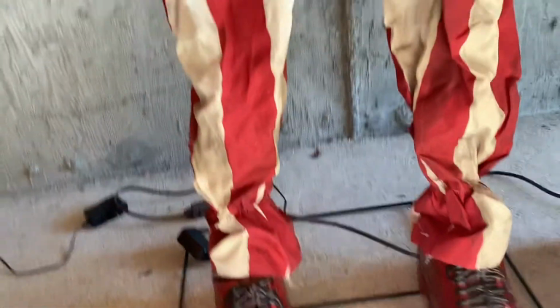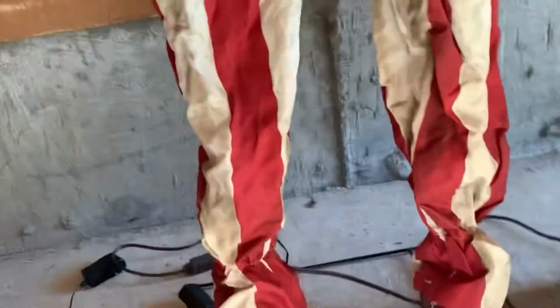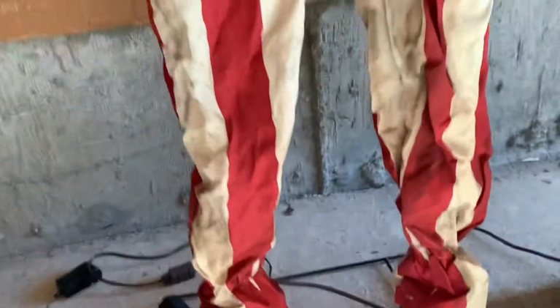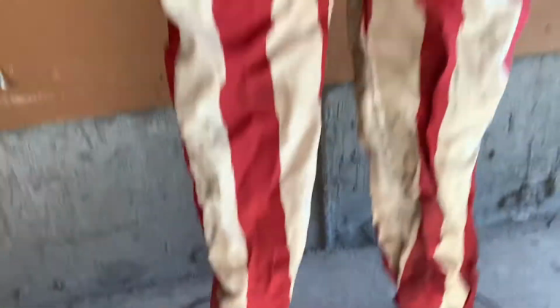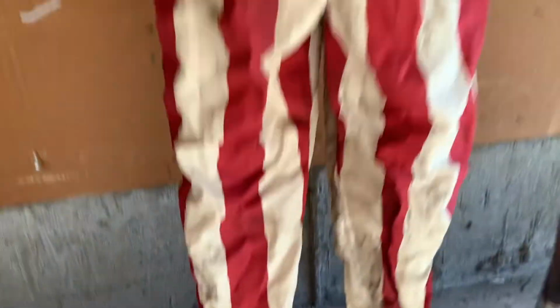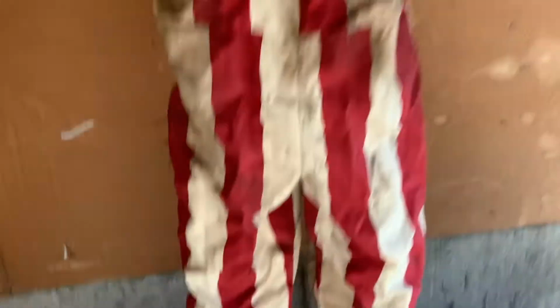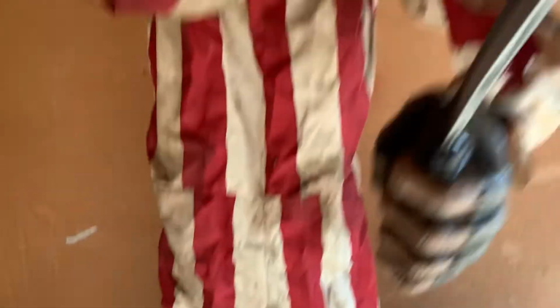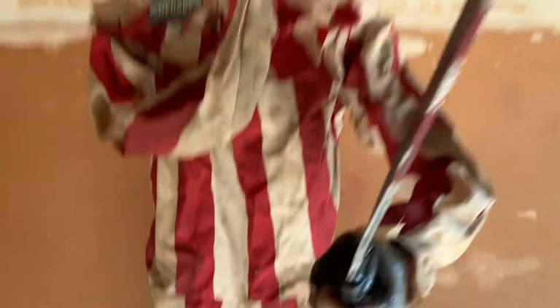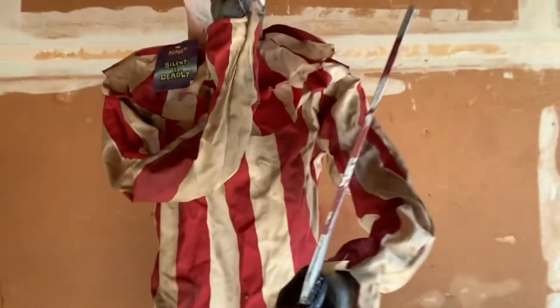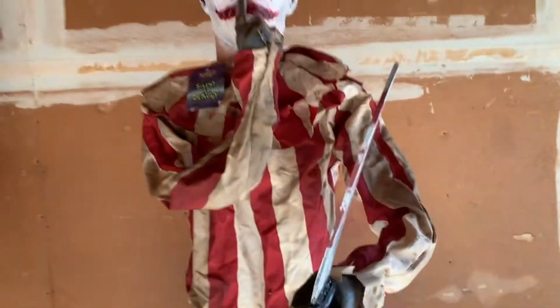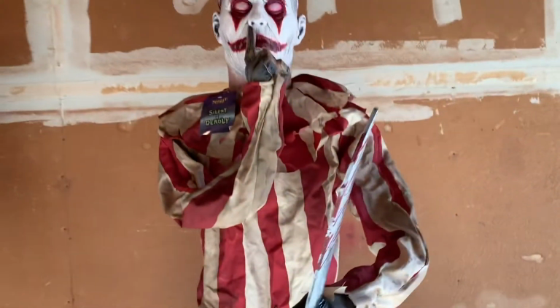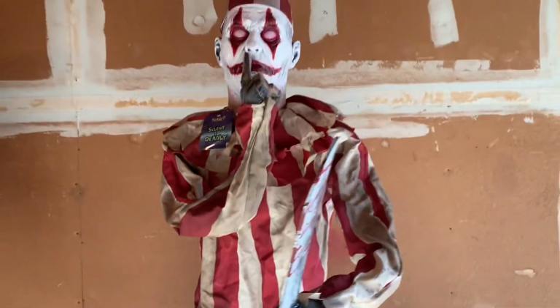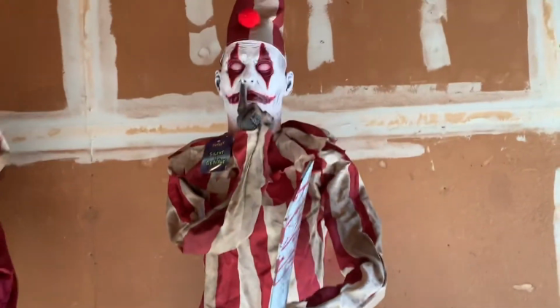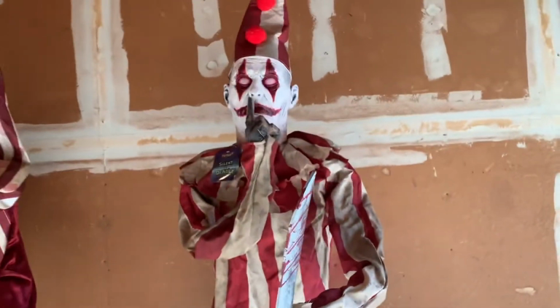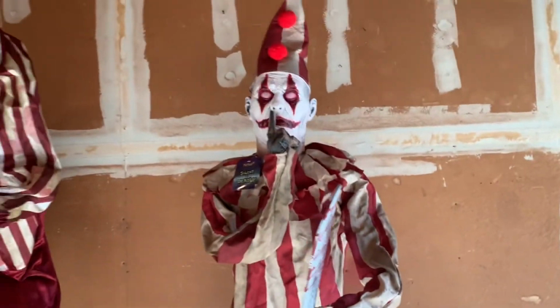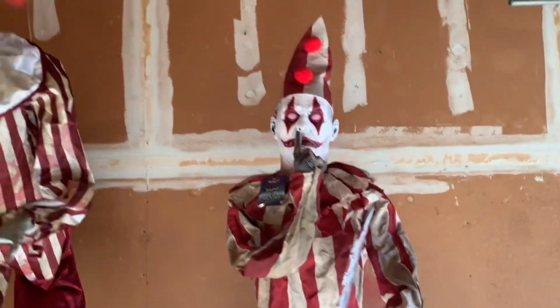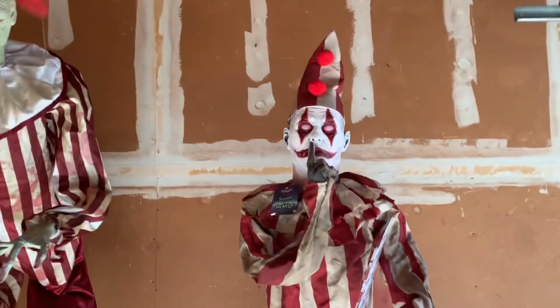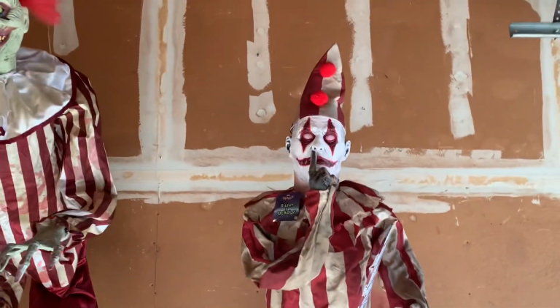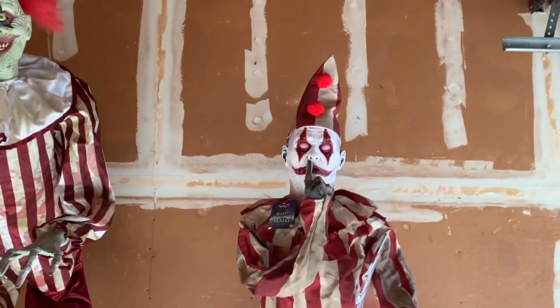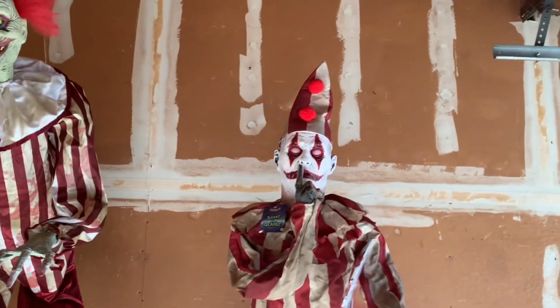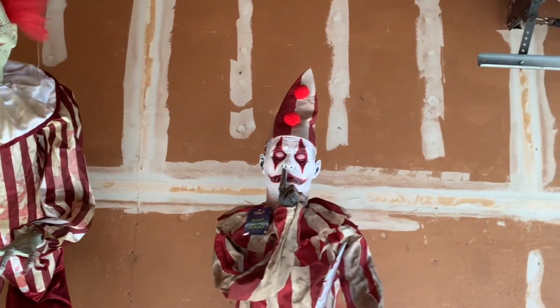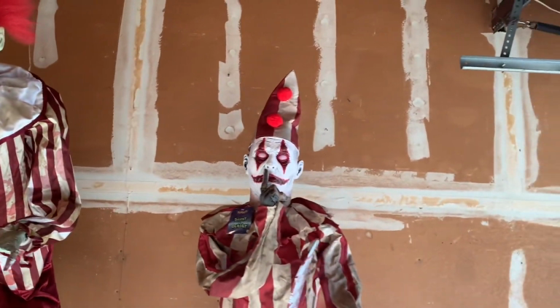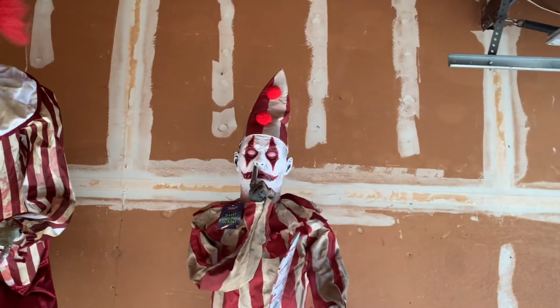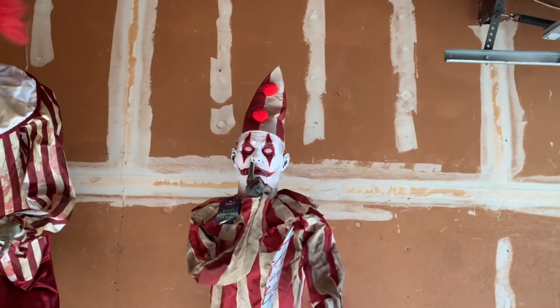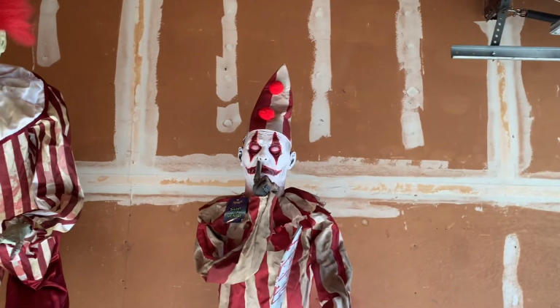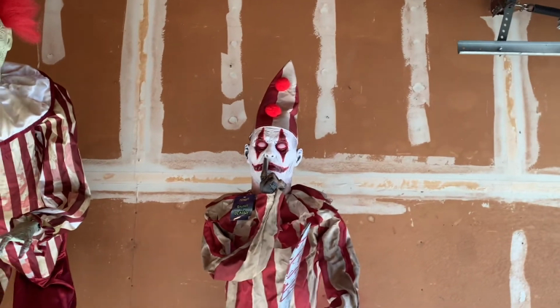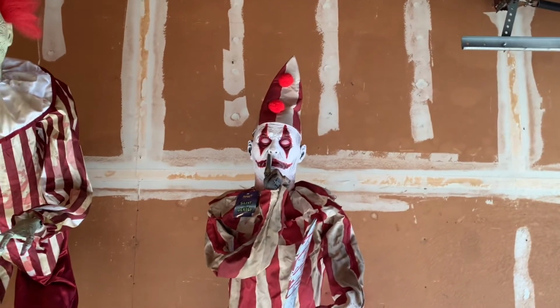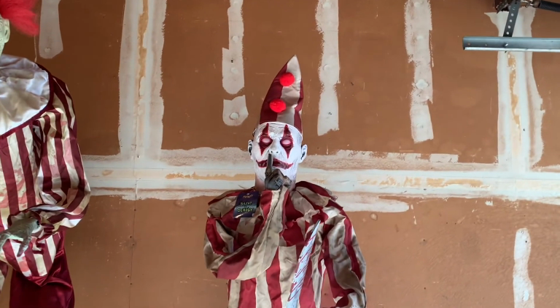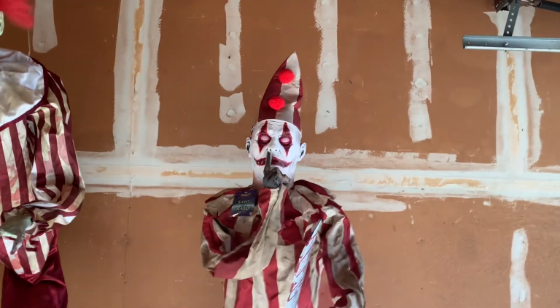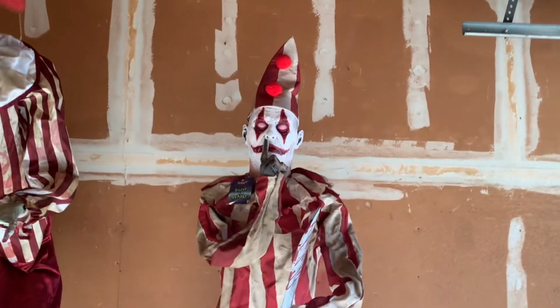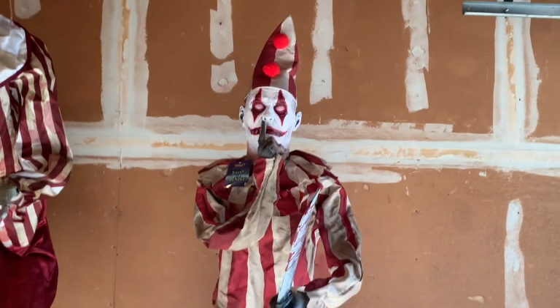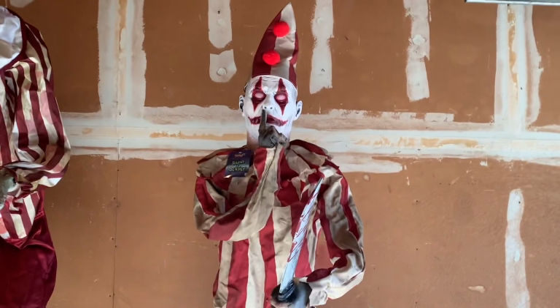That's about all I have to say about this prop. See you guys in the next review. Bye.